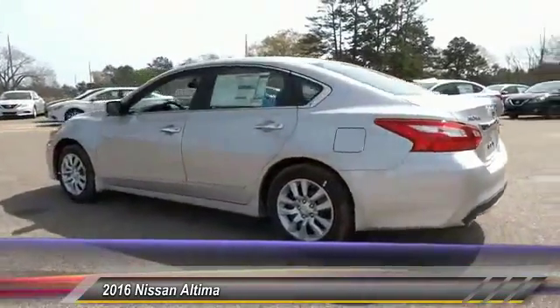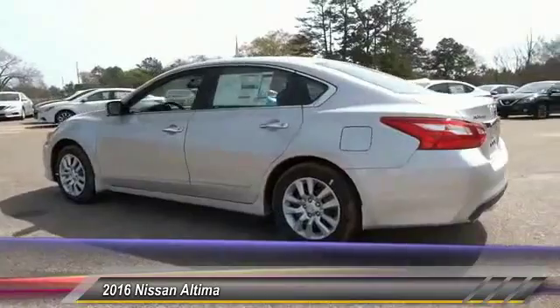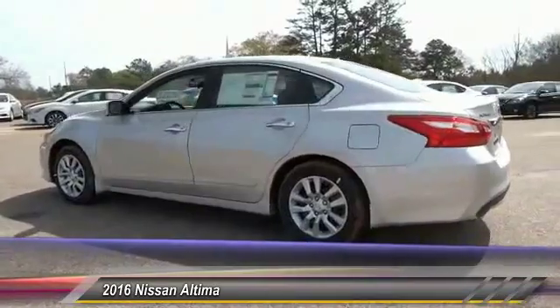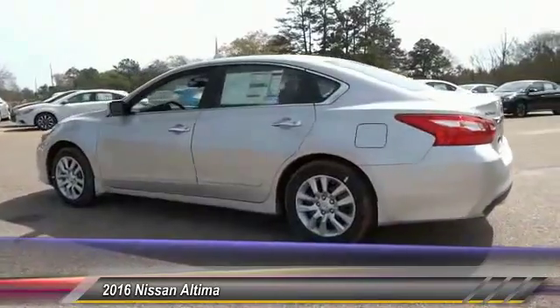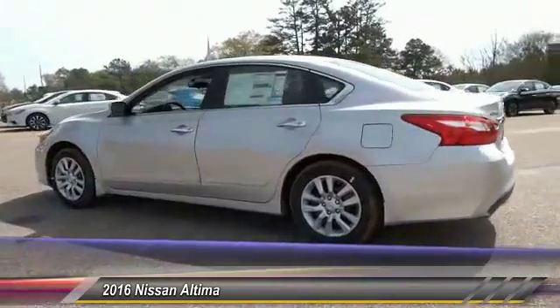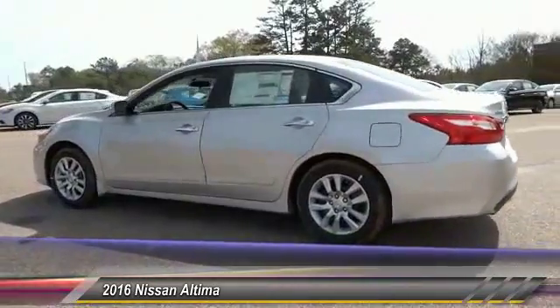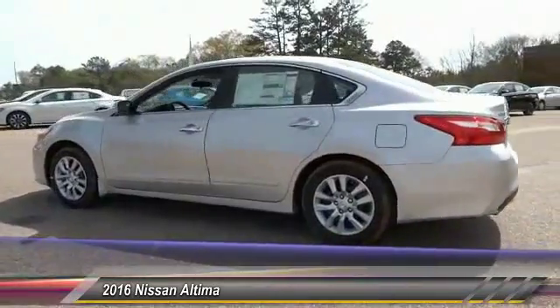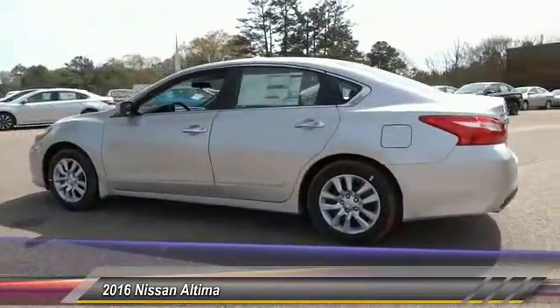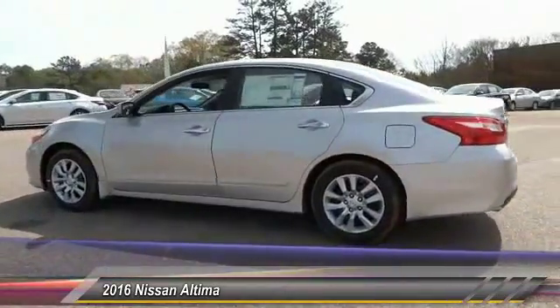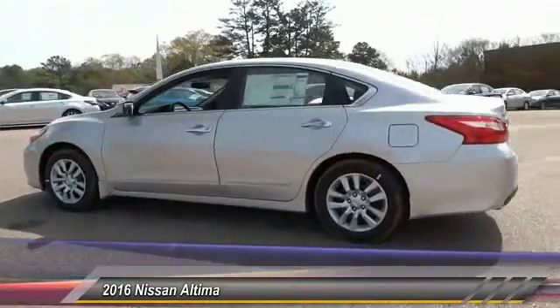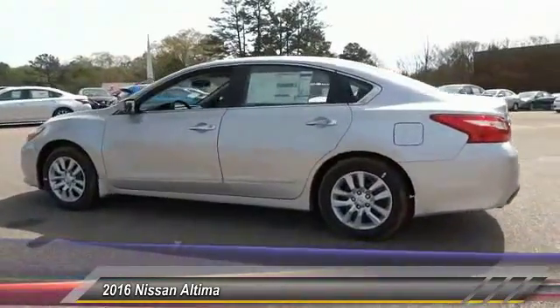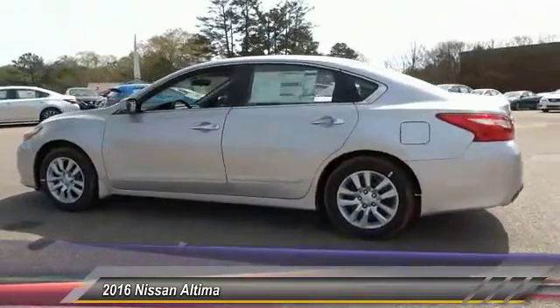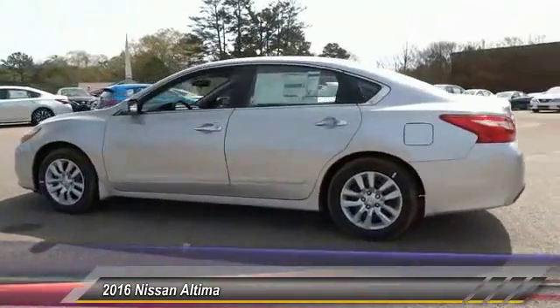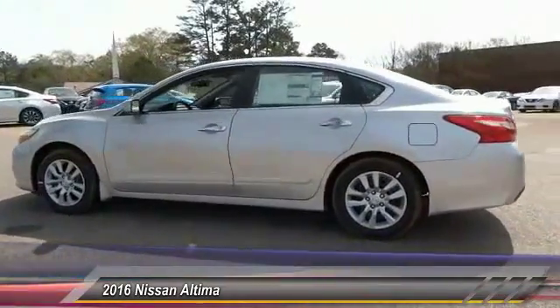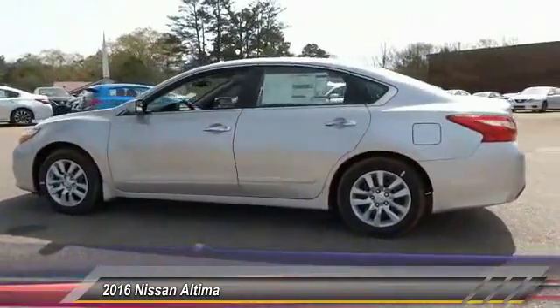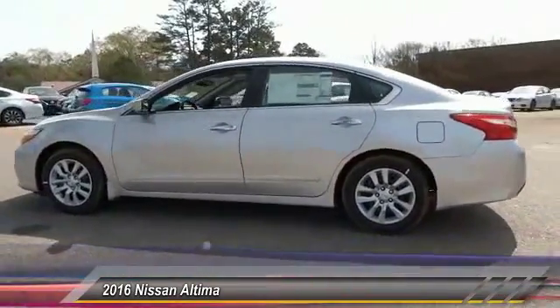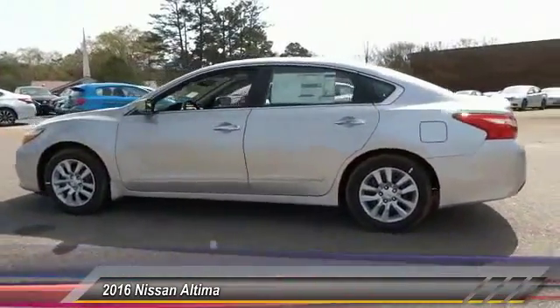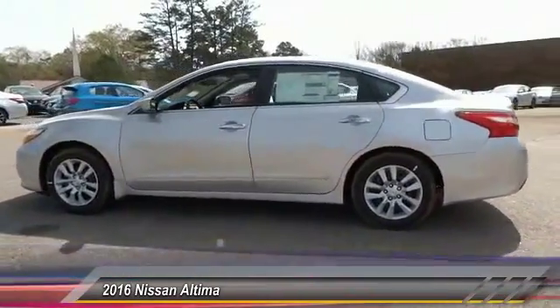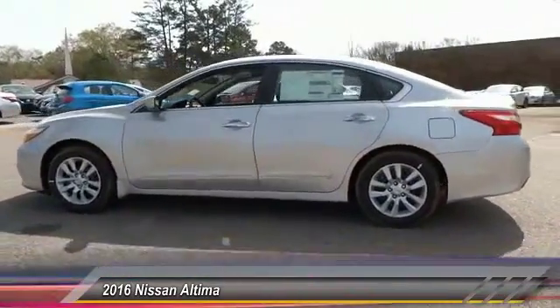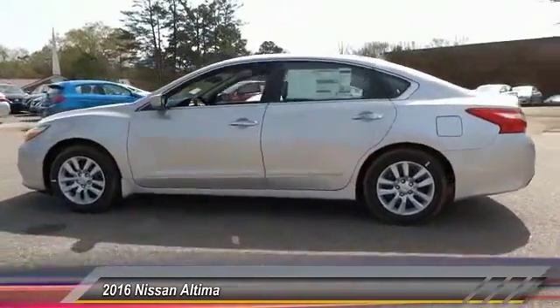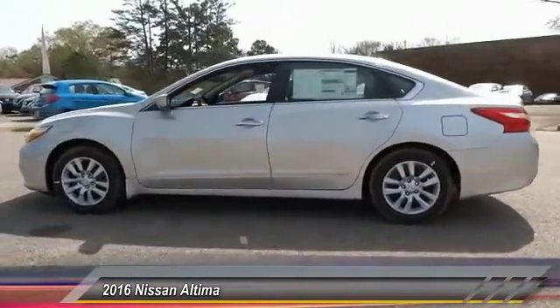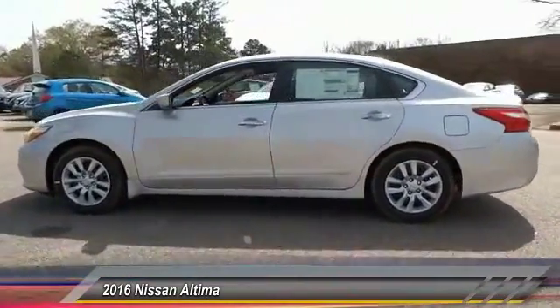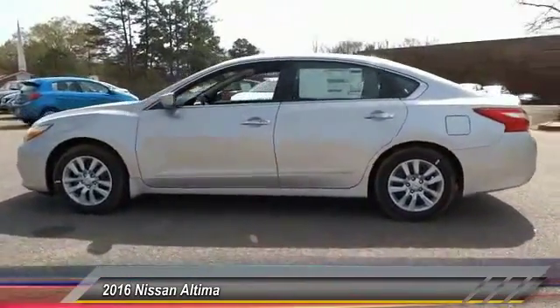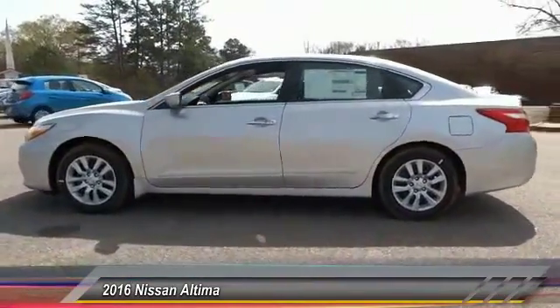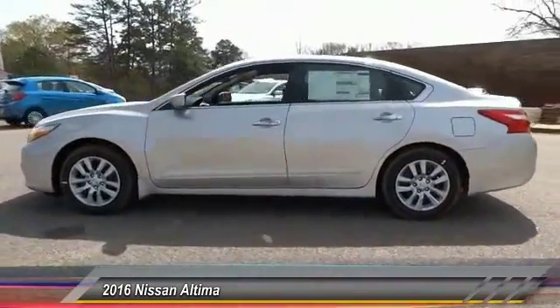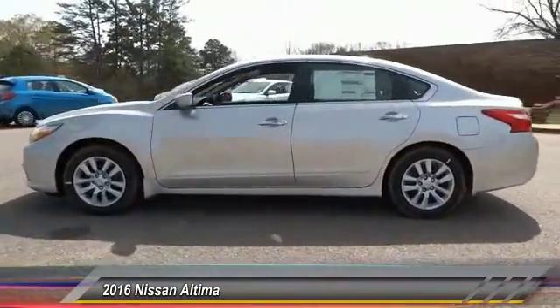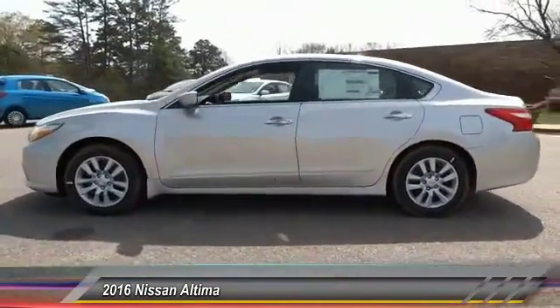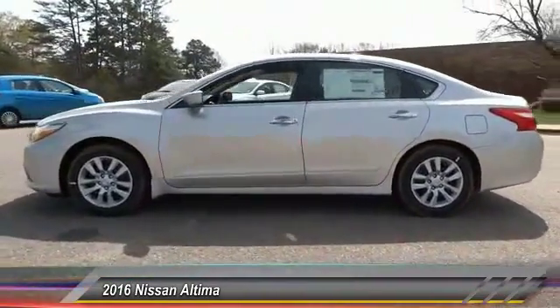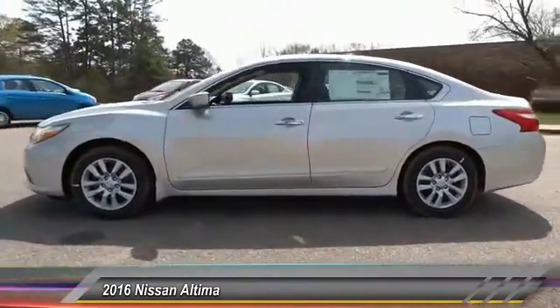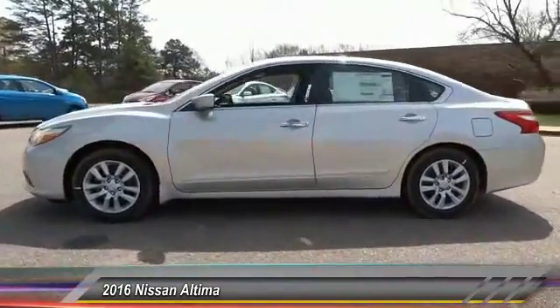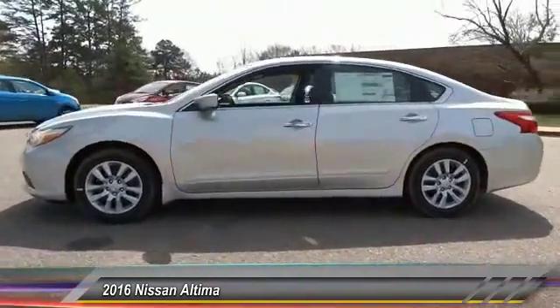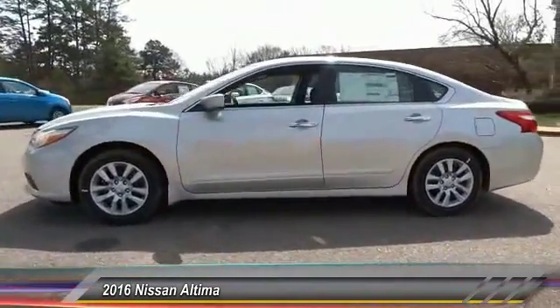The Nissan Altima is priced below $25,000. This vehicle has less than 100 miles.